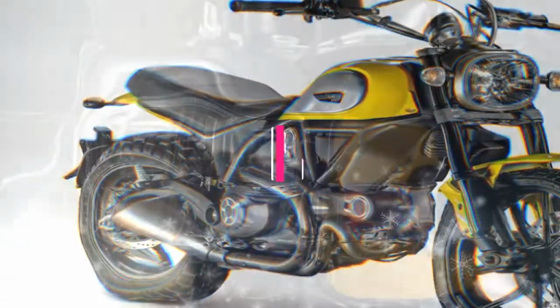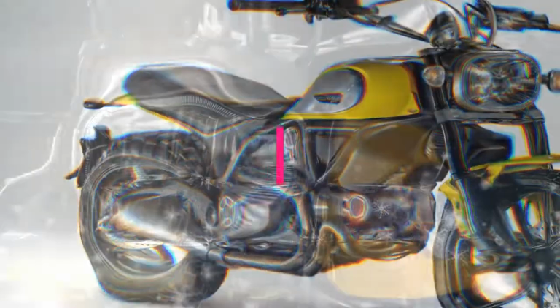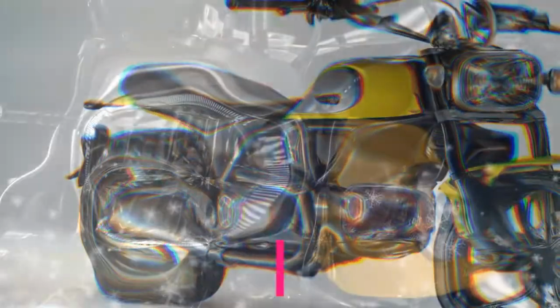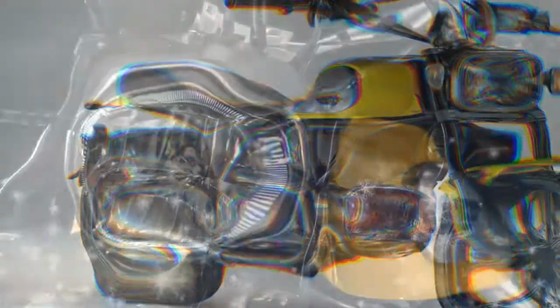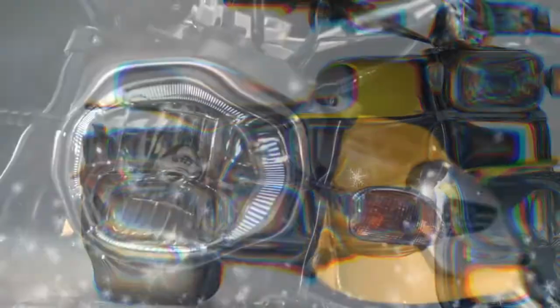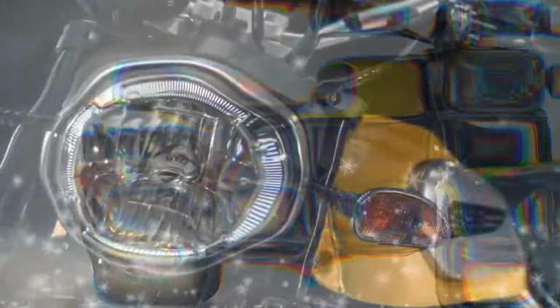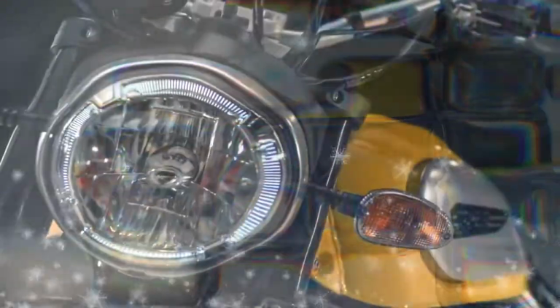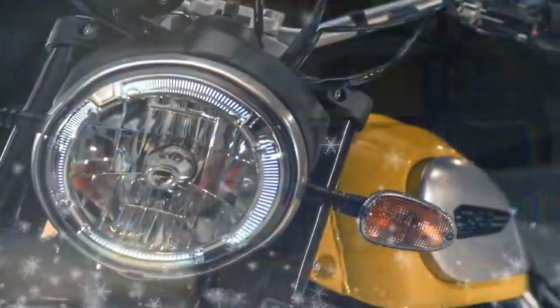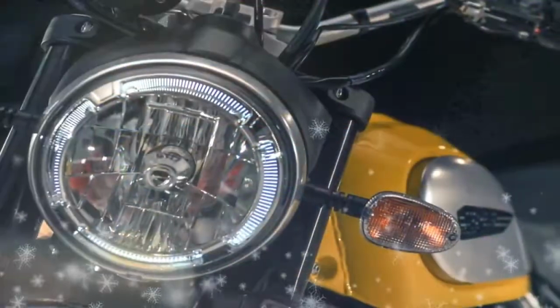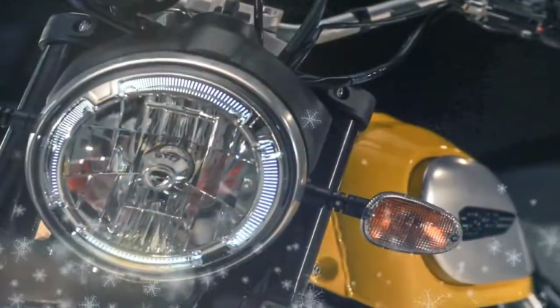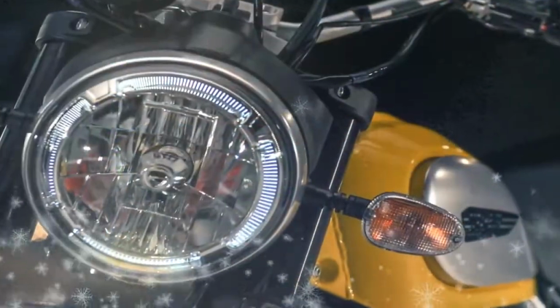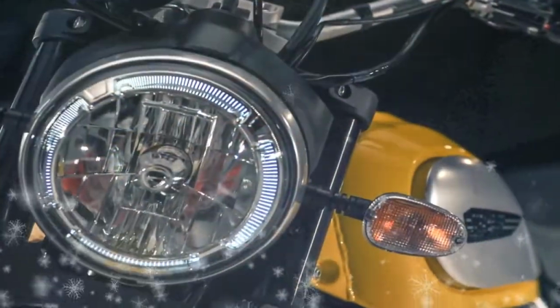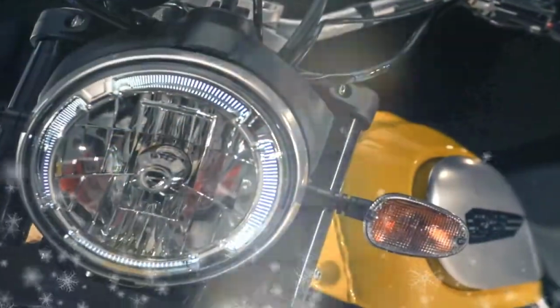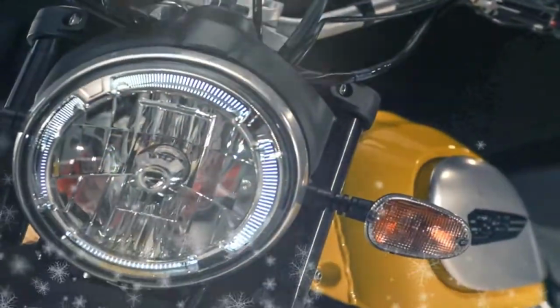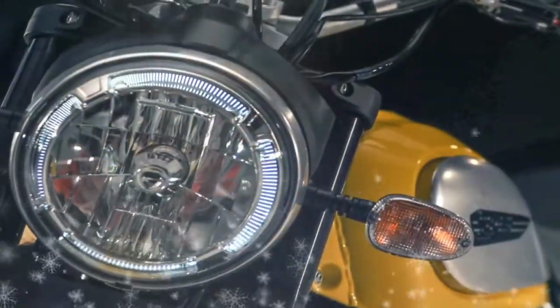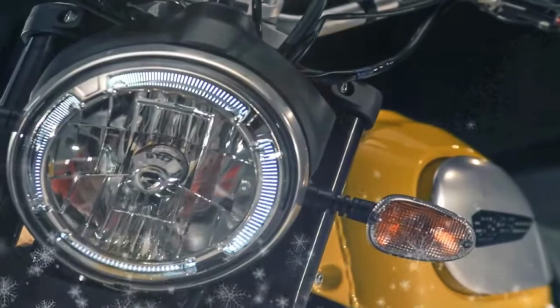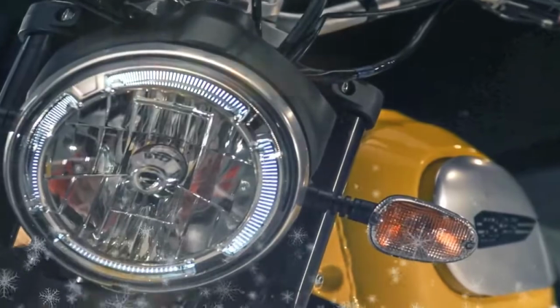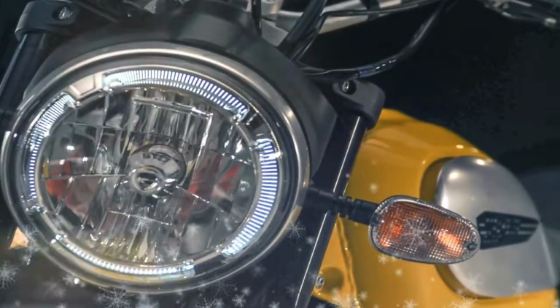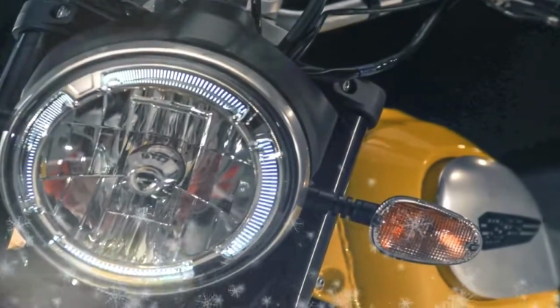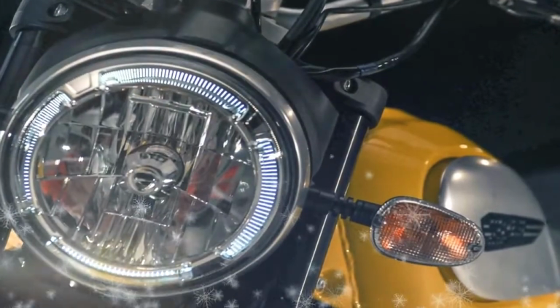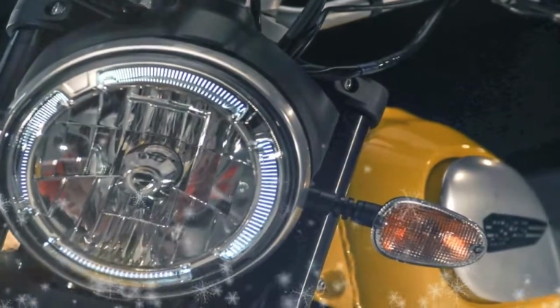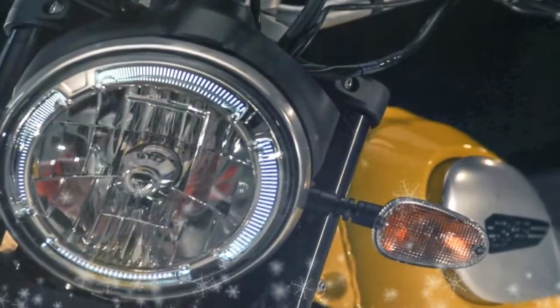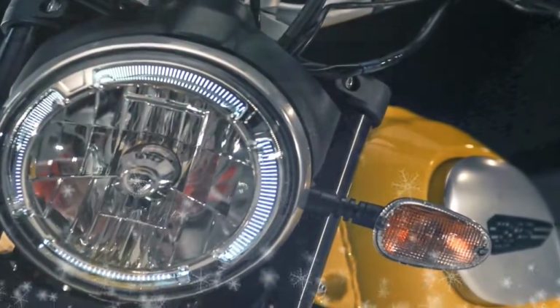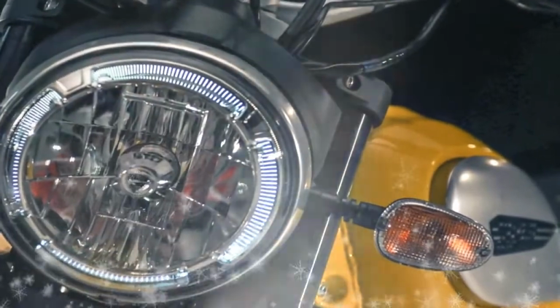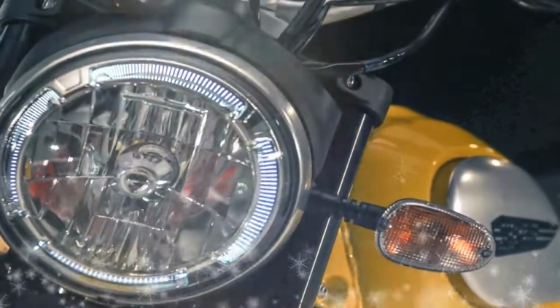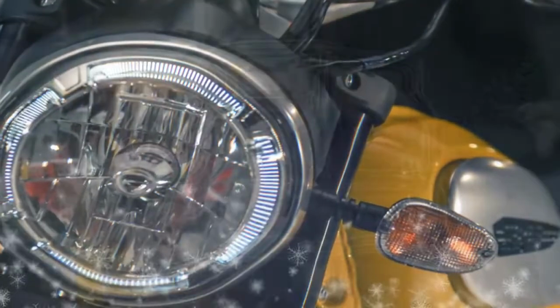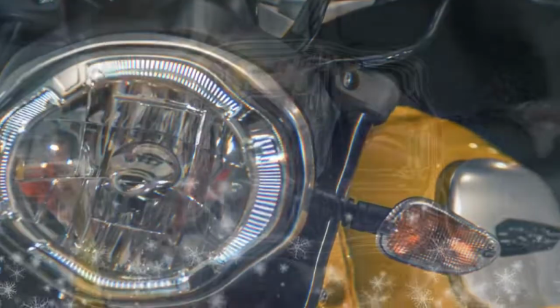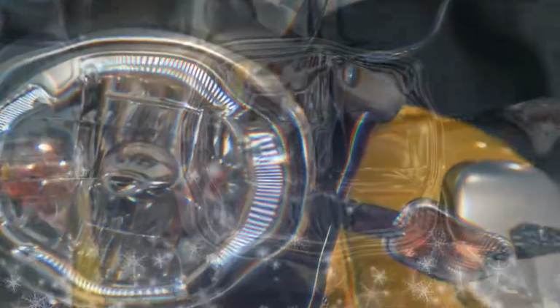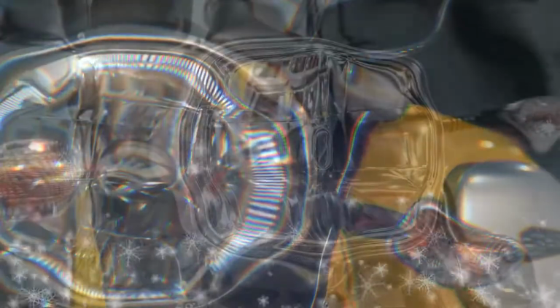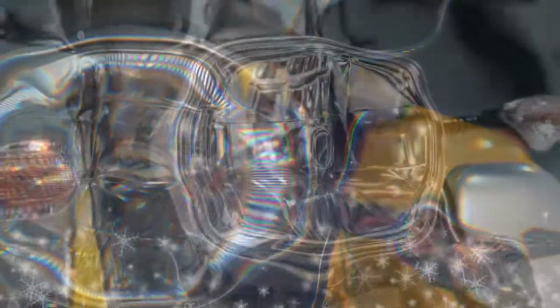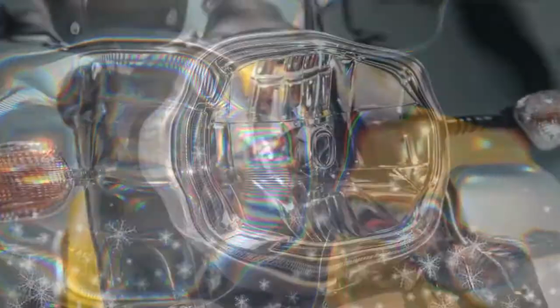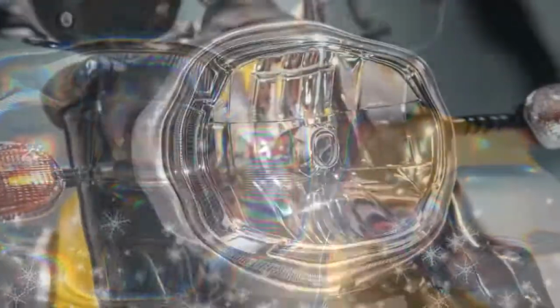Welcome to Motorbikes News. Here you can see the Ducati Scrambler Icon Review.